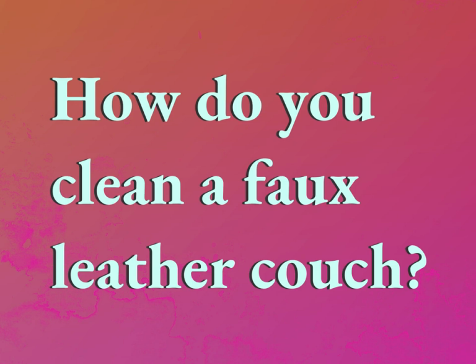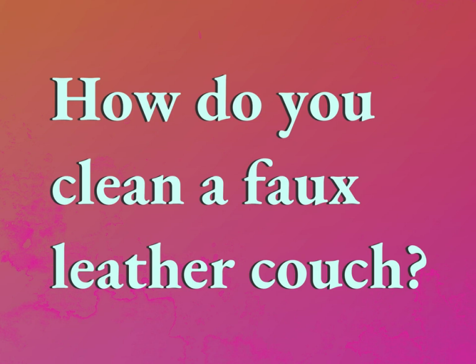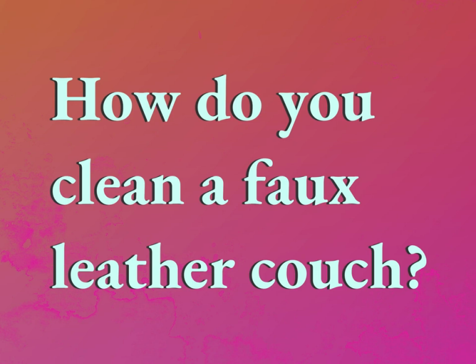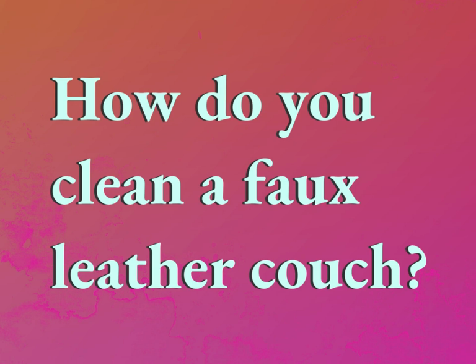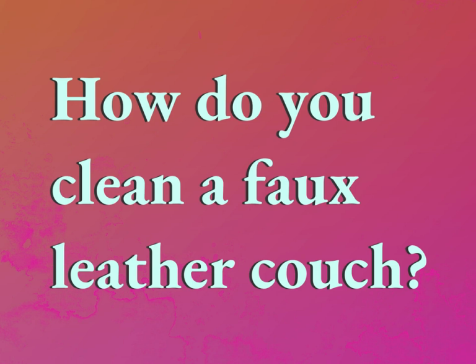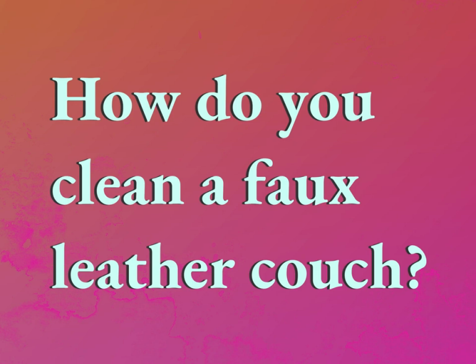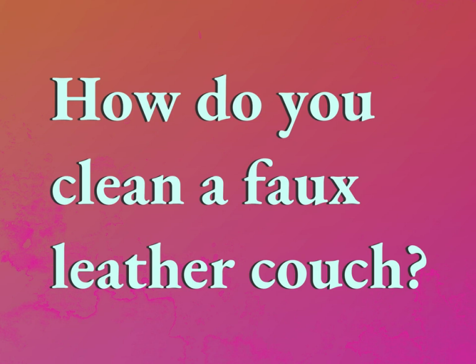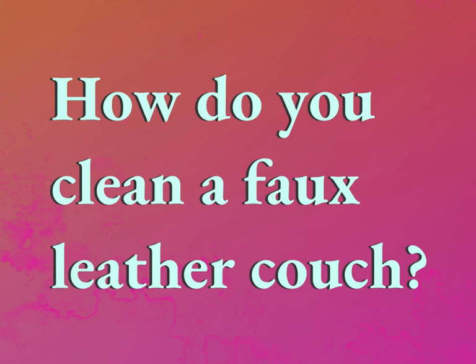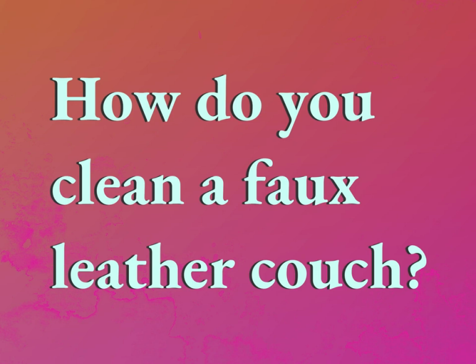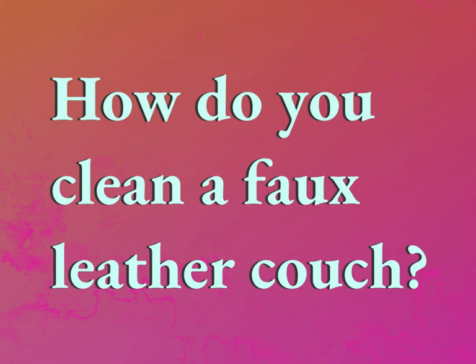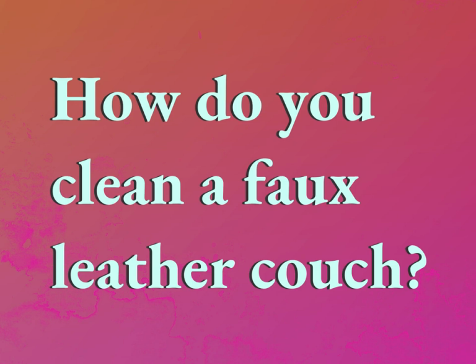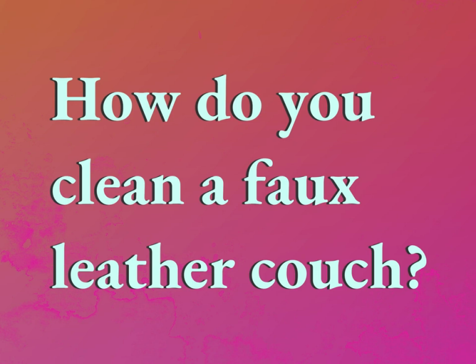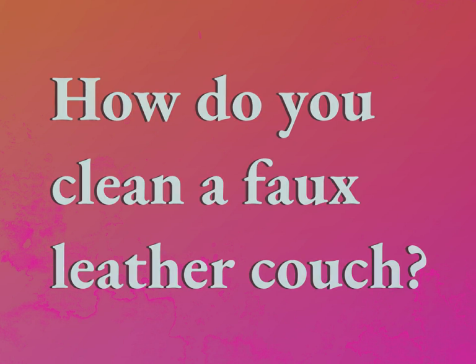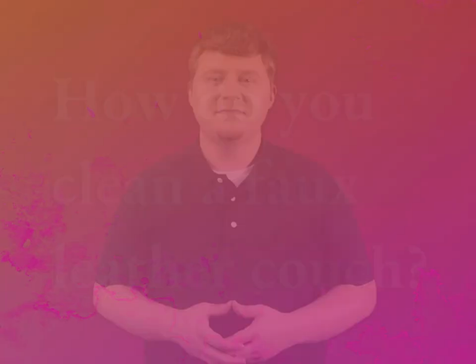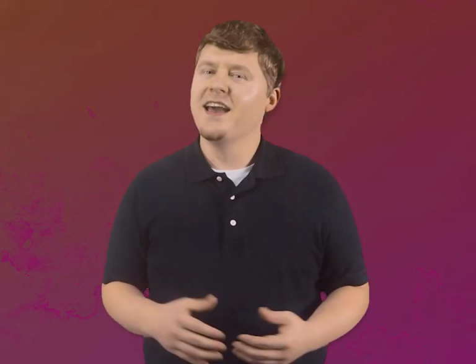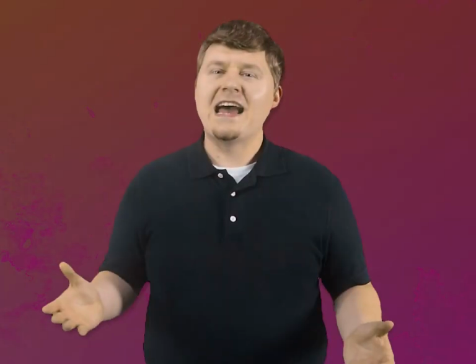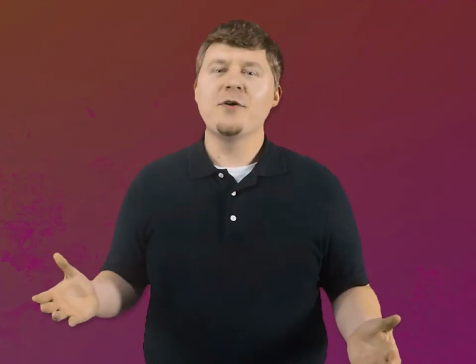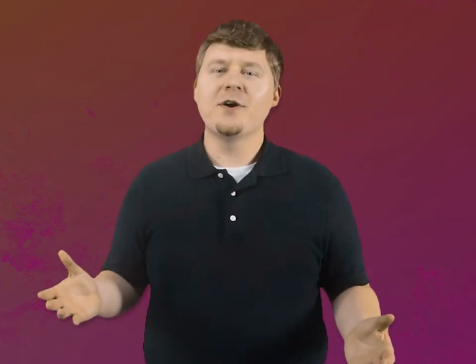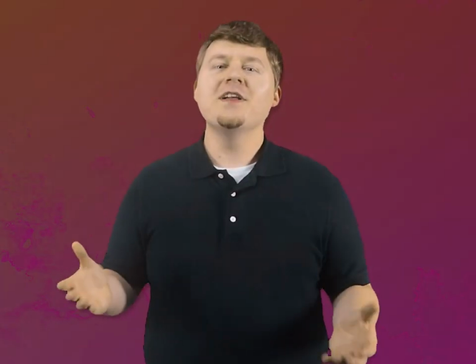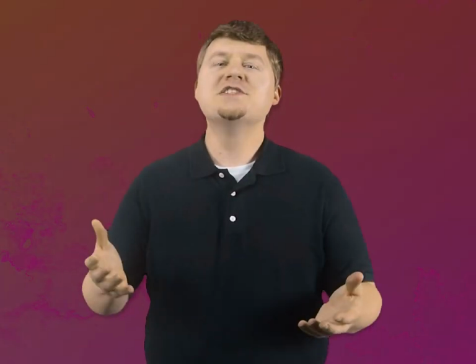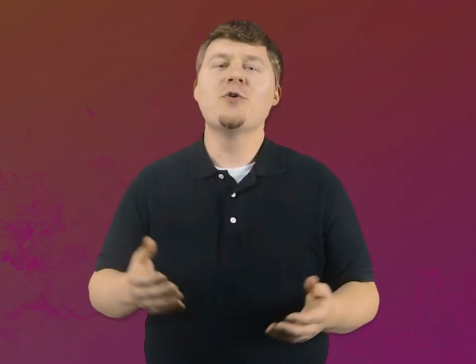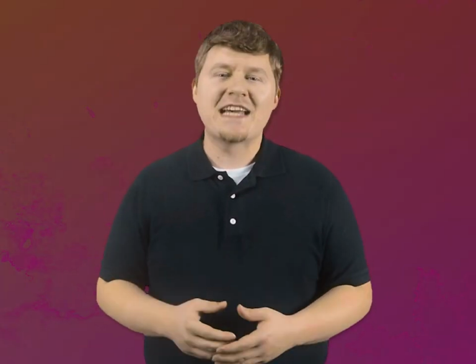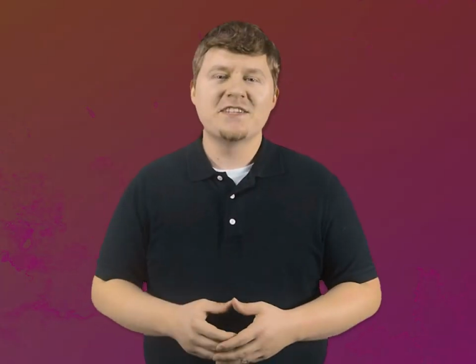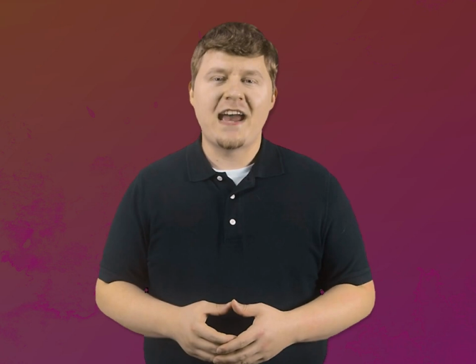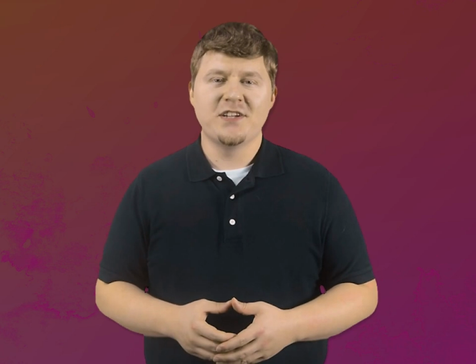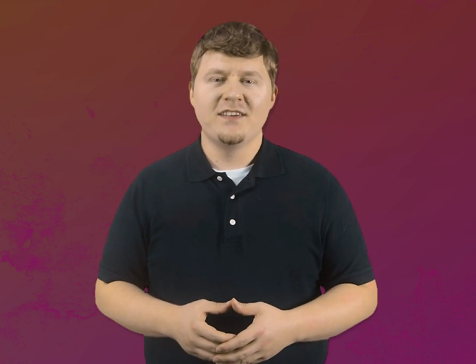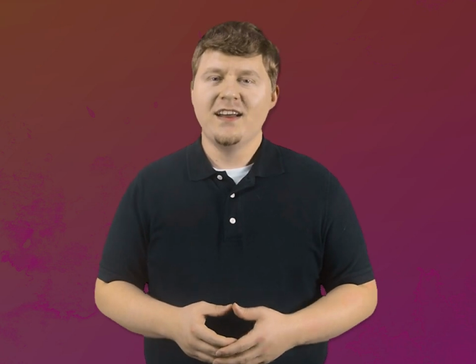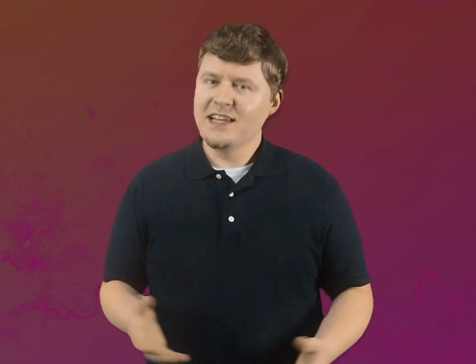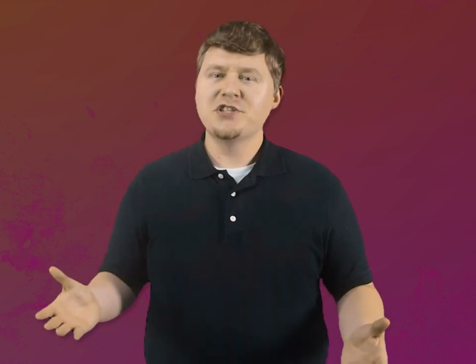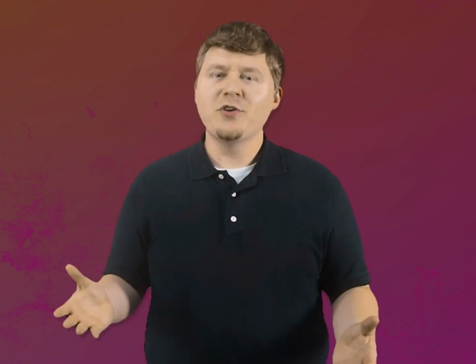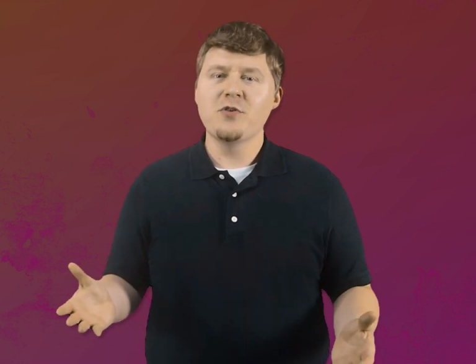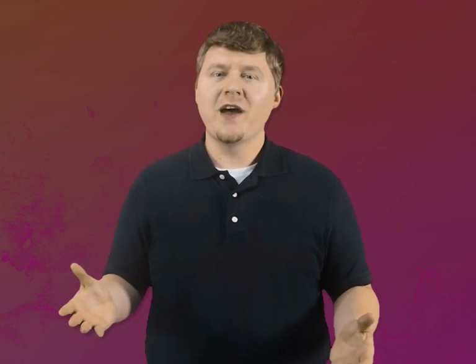How do you clean a faux leather couch? Our goal is your satisfaction. Let us show you the way.